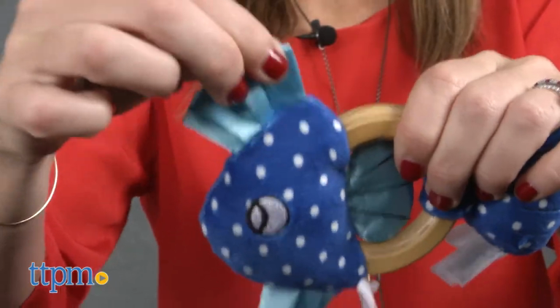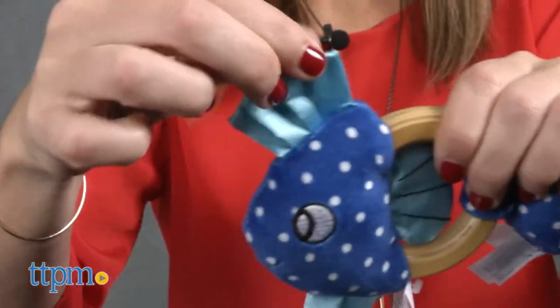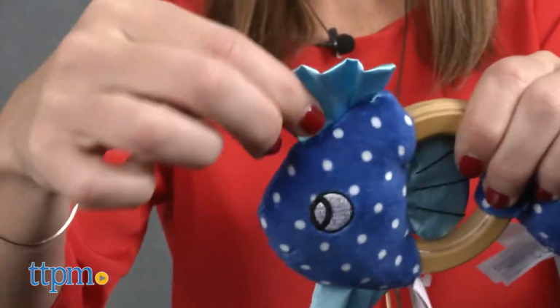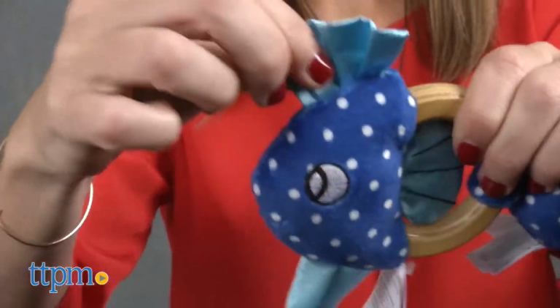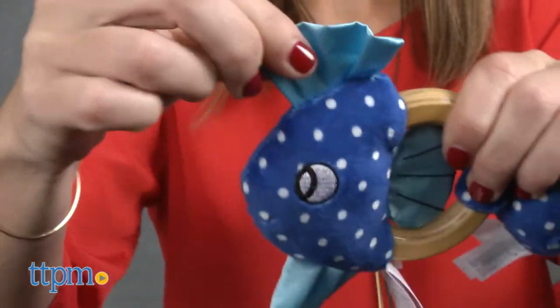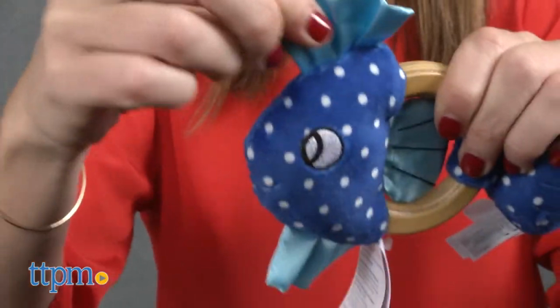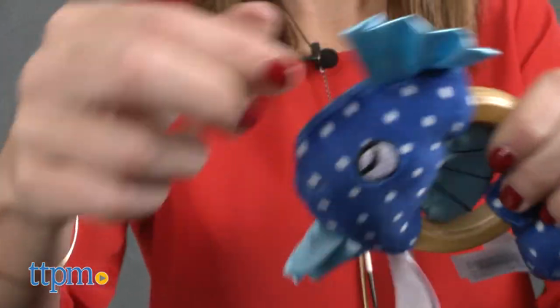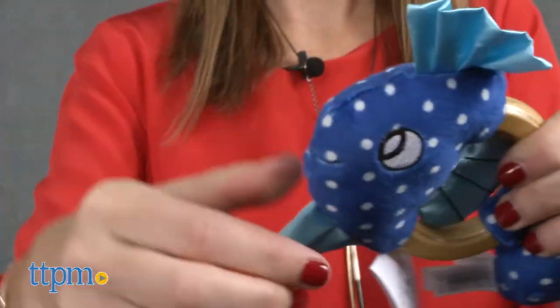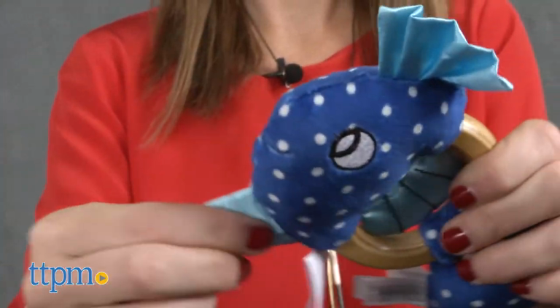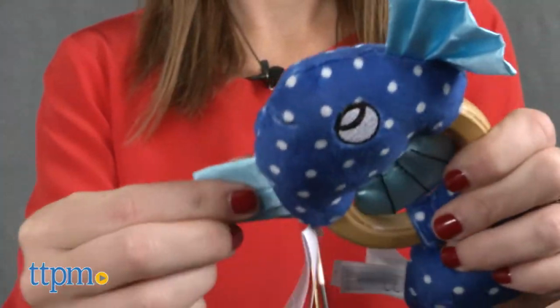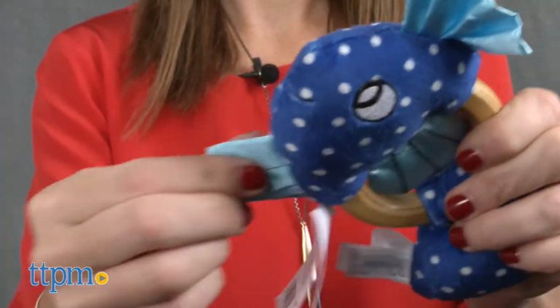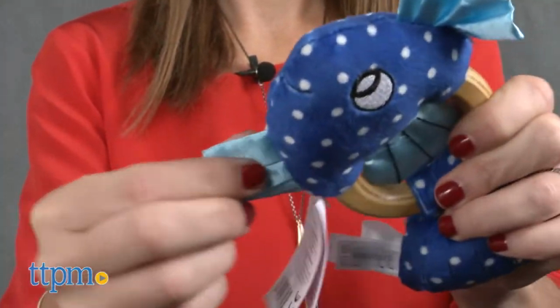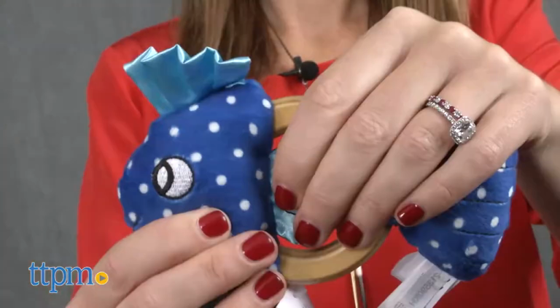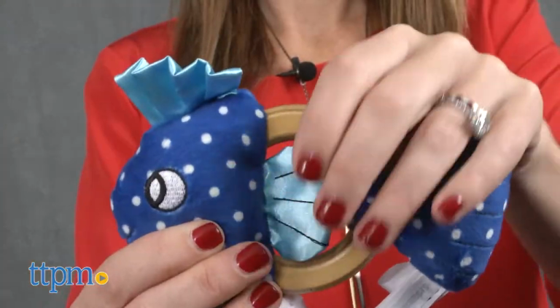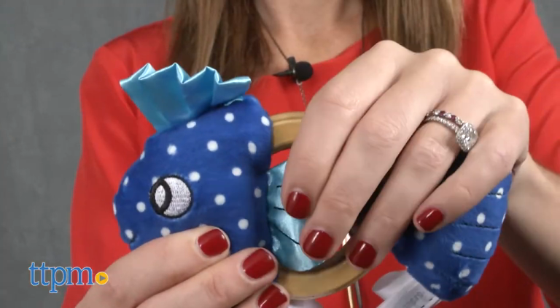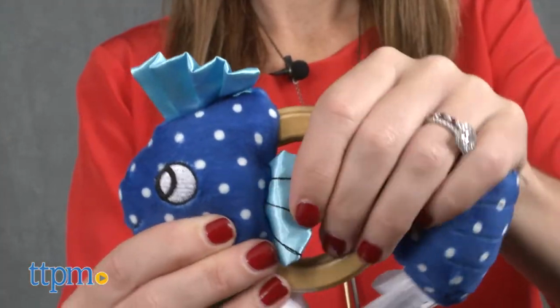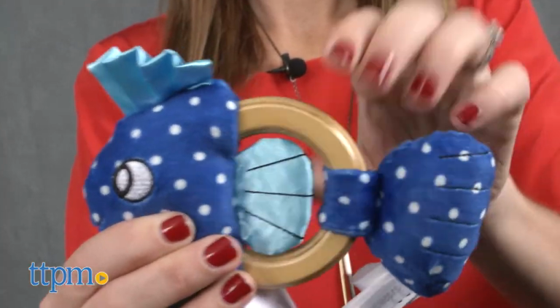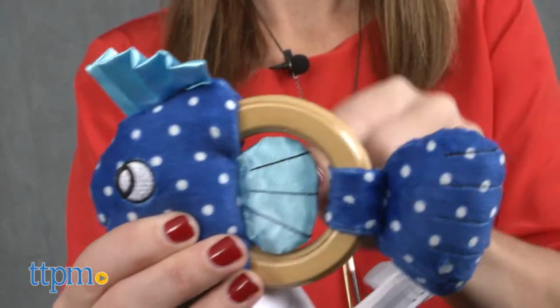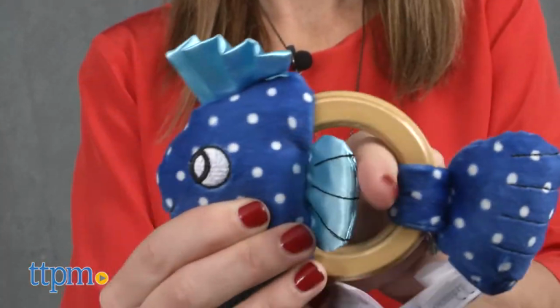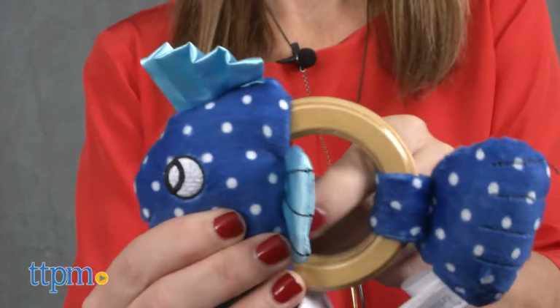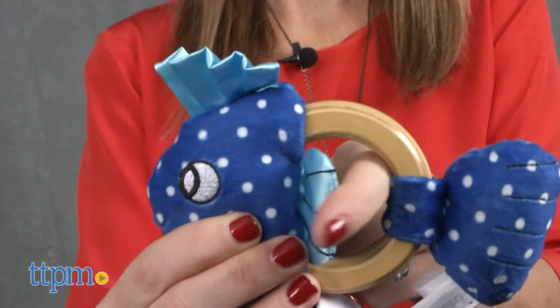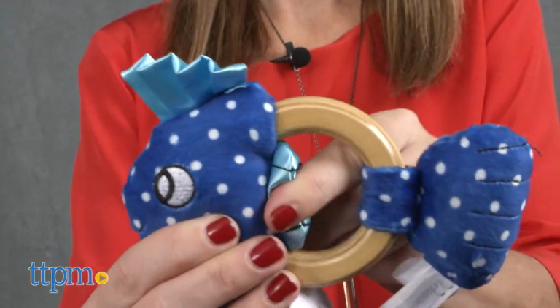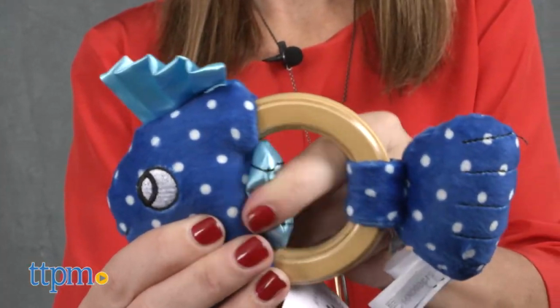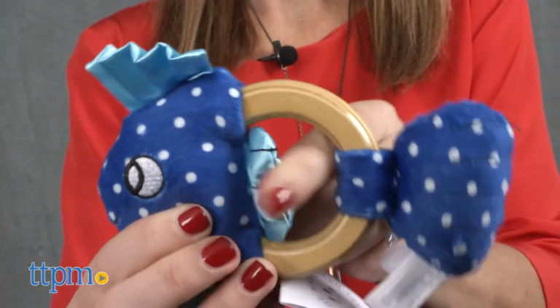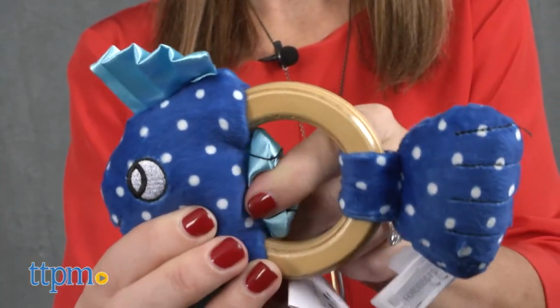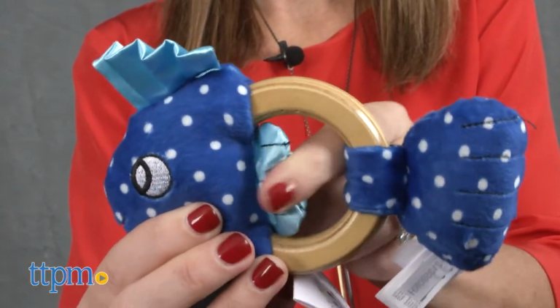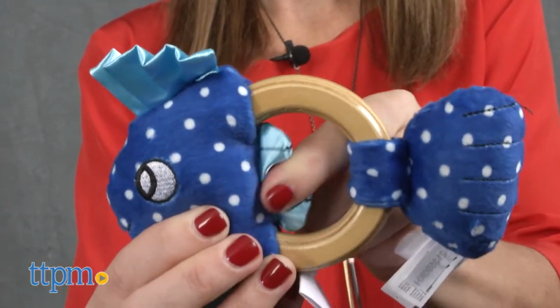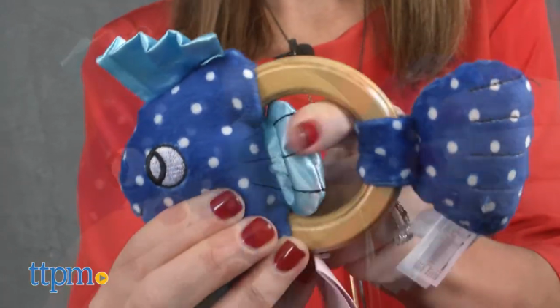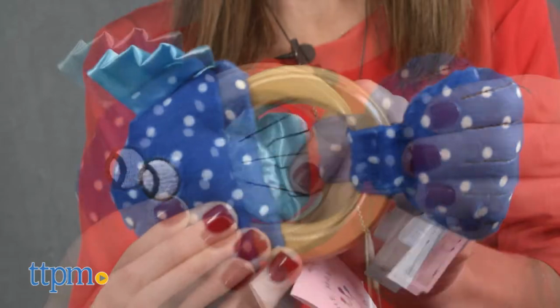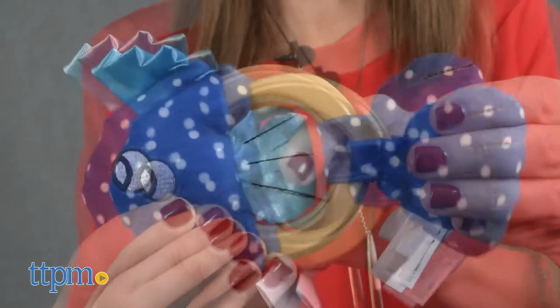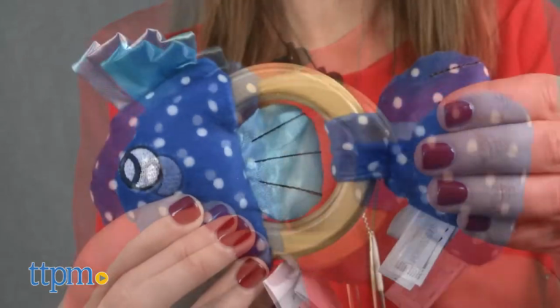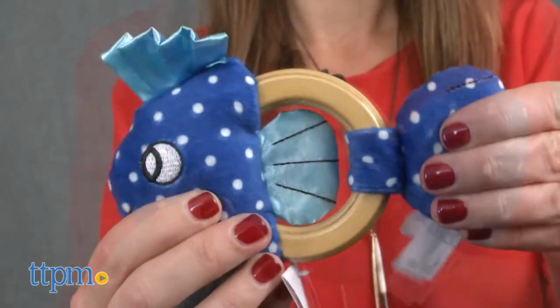Squeaker Fish has fins to pull and a fin that makes crinkly sounds, with a tail that squeaks.